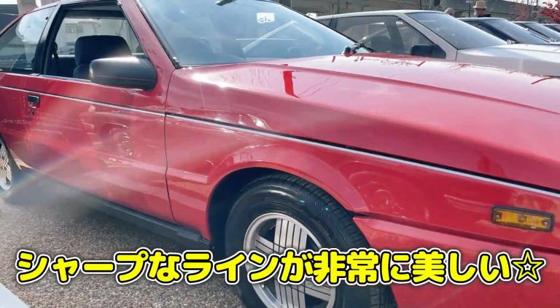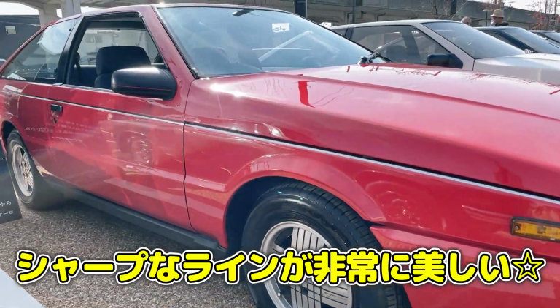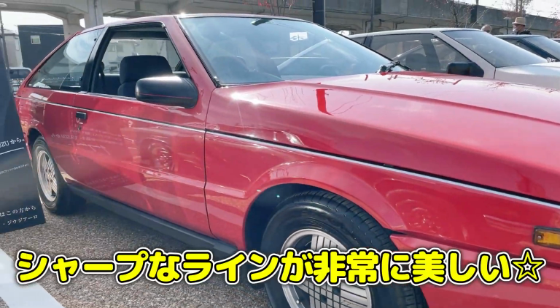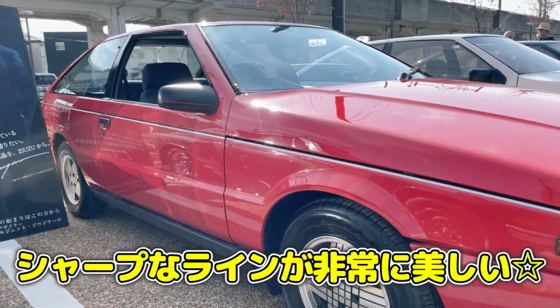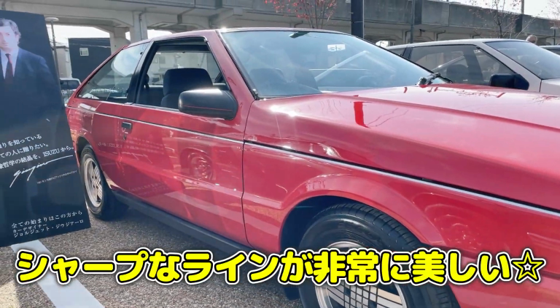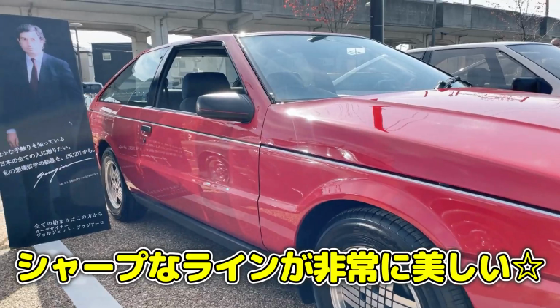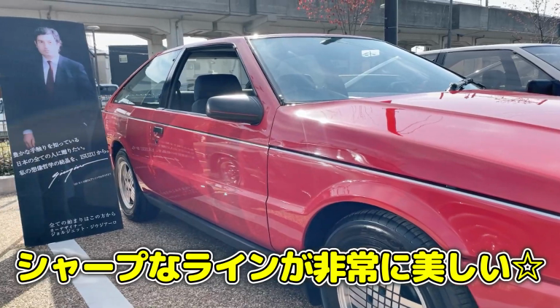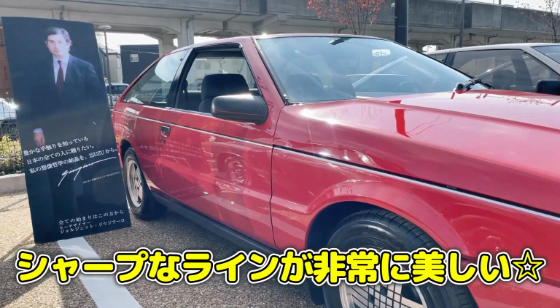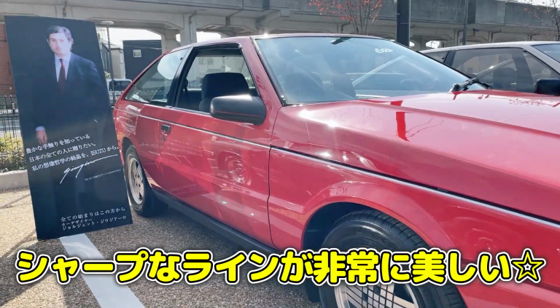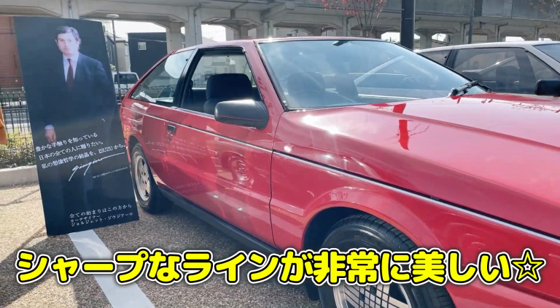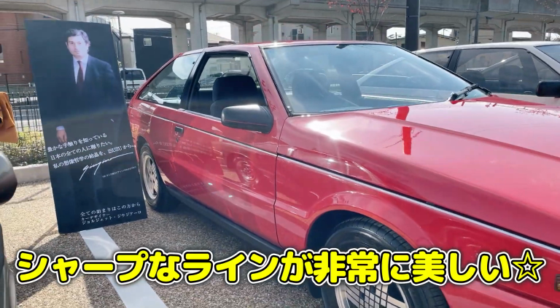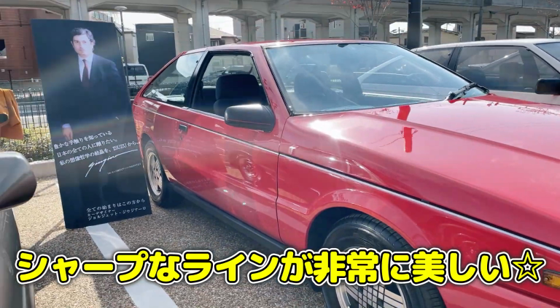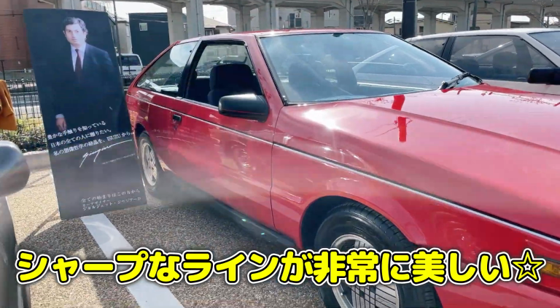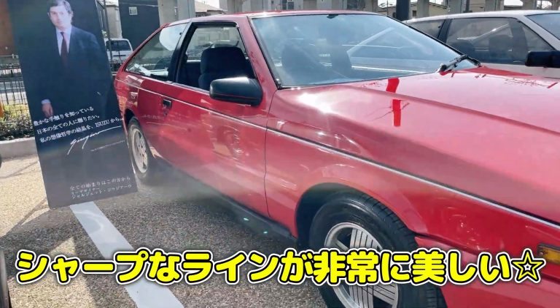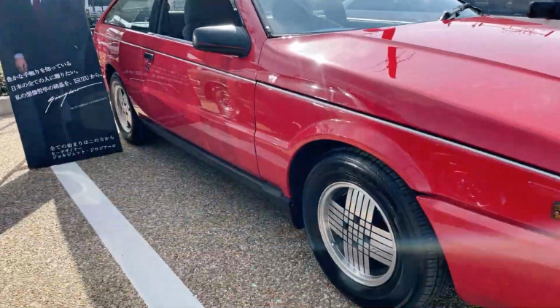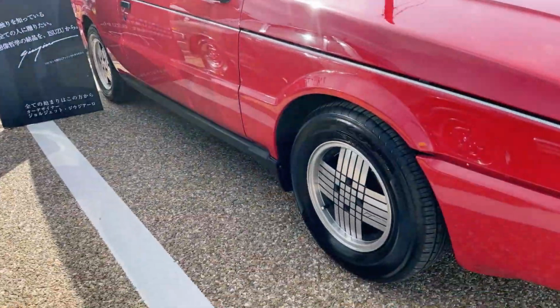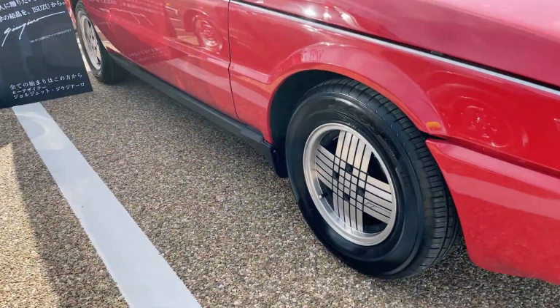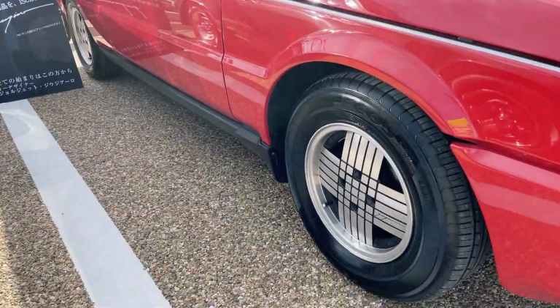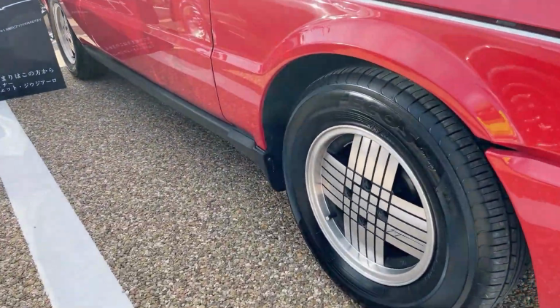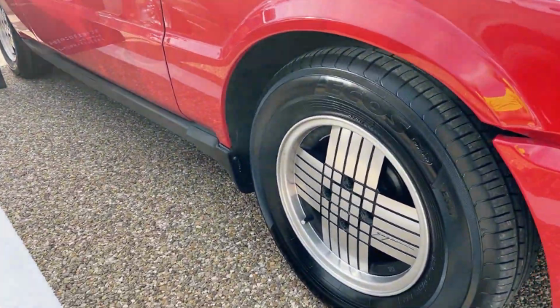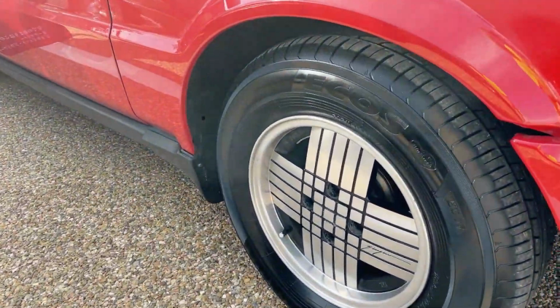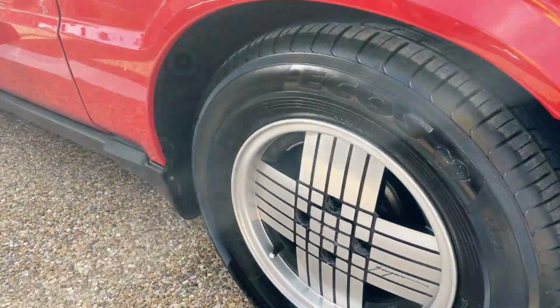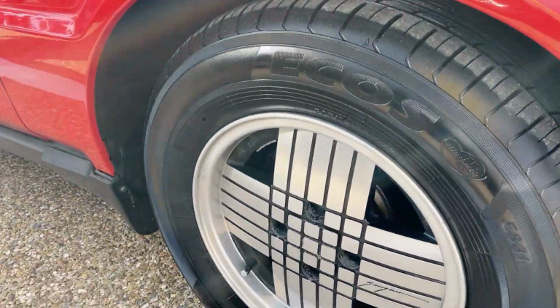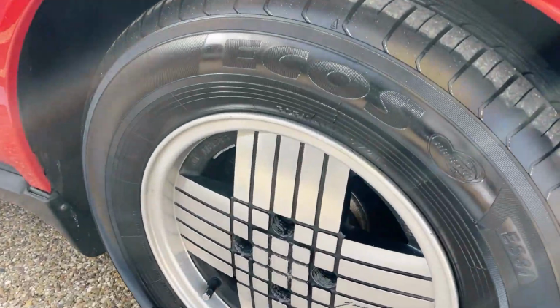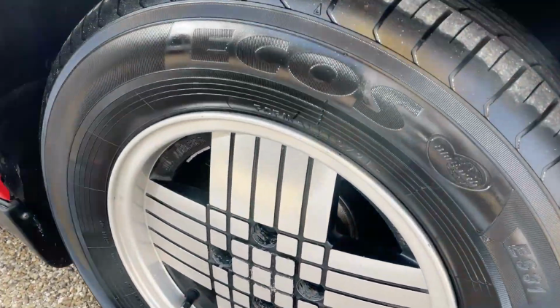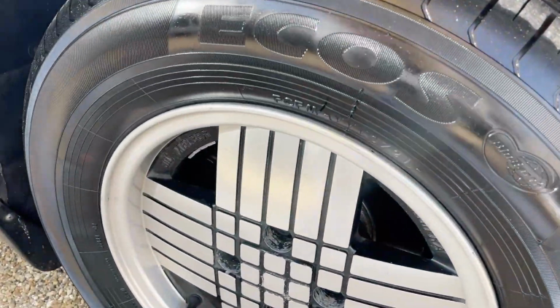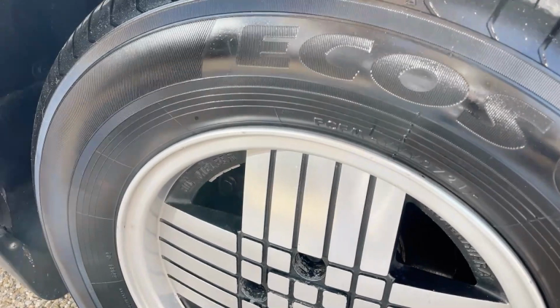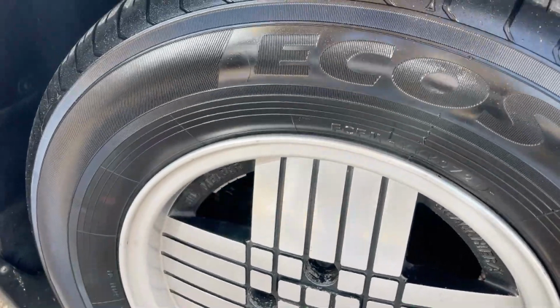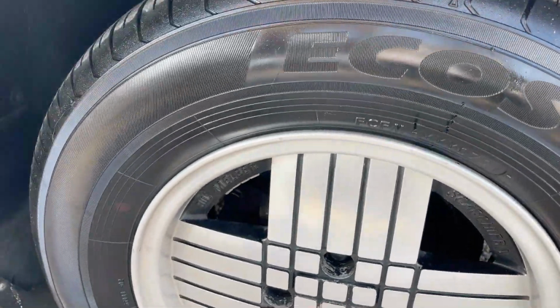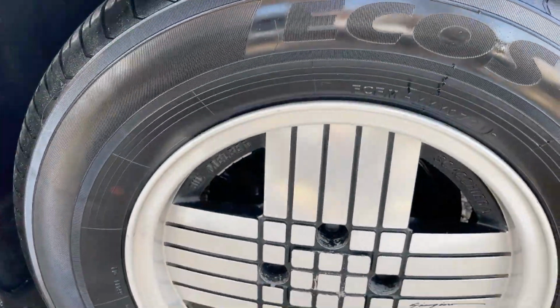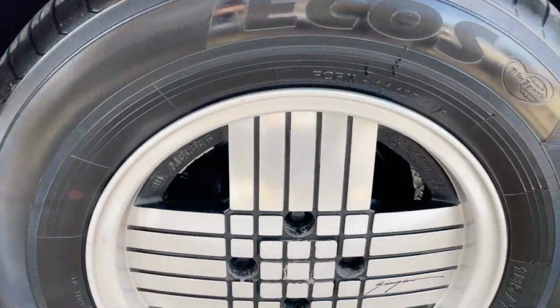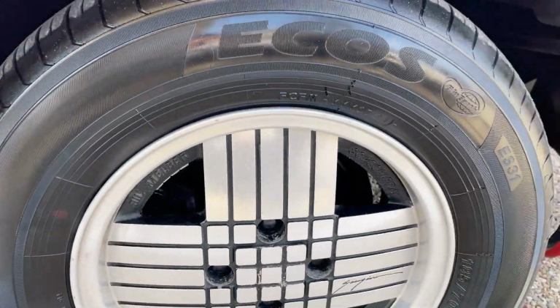今回はピアッツァをご紹介させていただきます。サイドのラインも非常に美しいというふうに思います。このモデルはスタキエラというモデルなんですけど、ジウジアーロのデザインですね。なるほど。